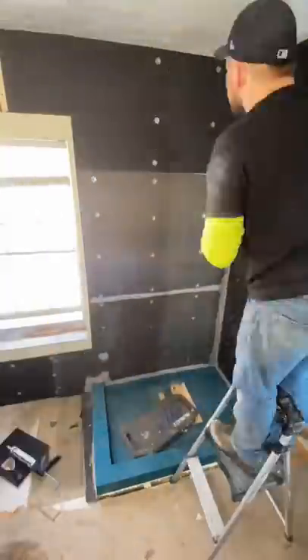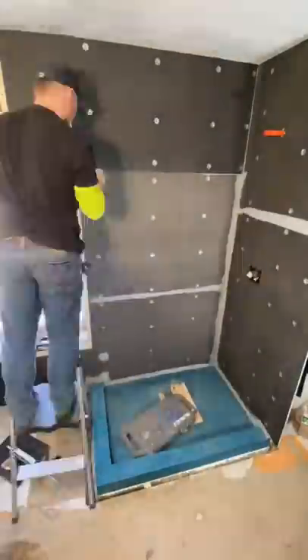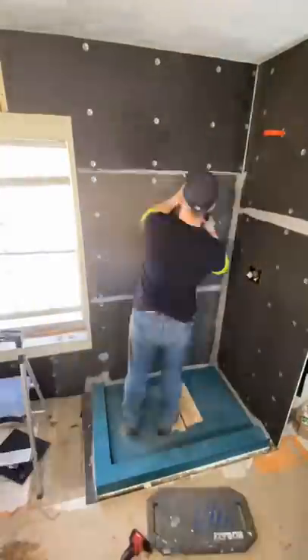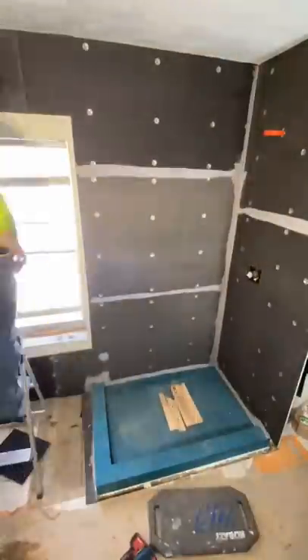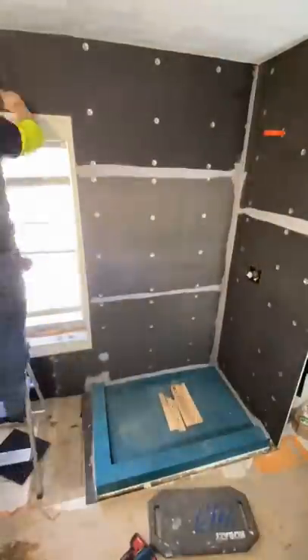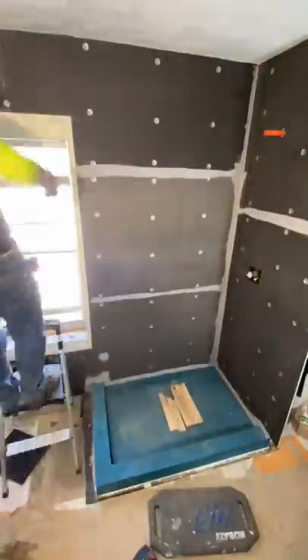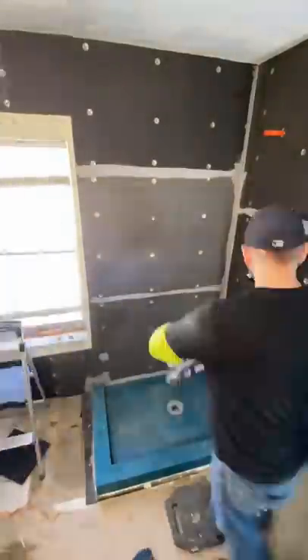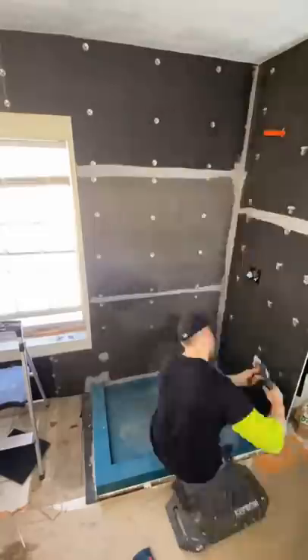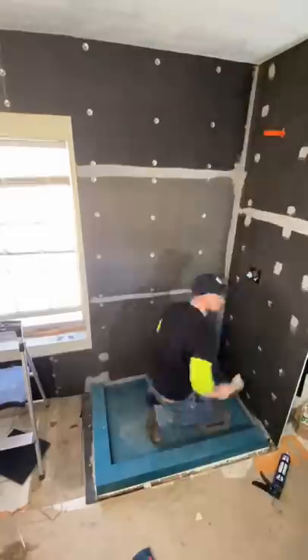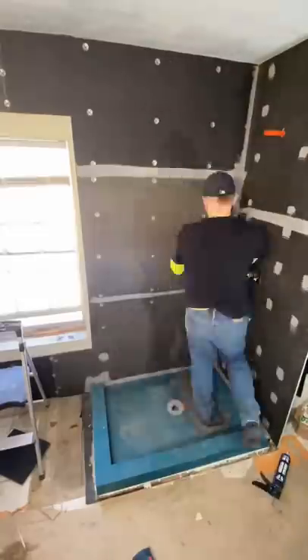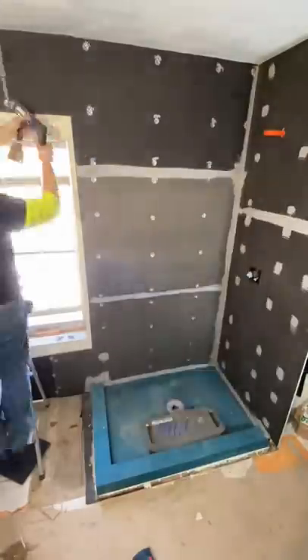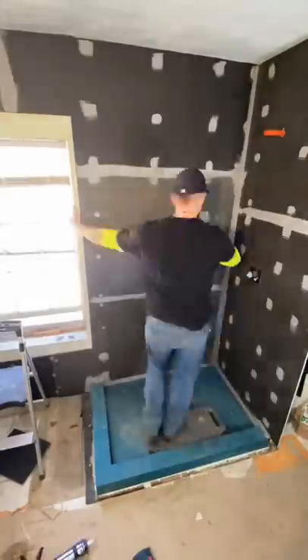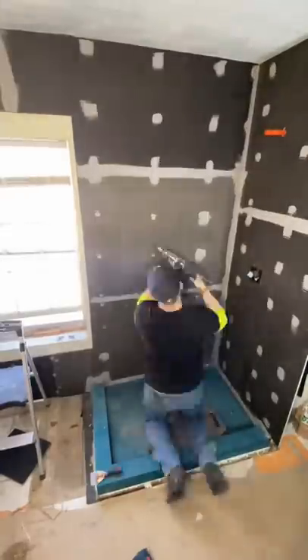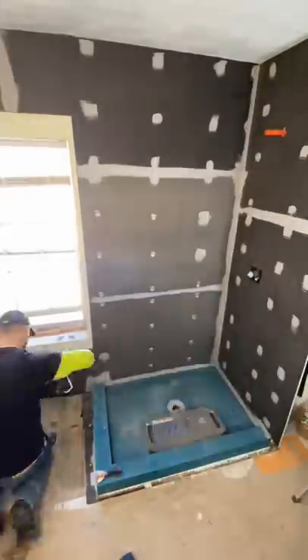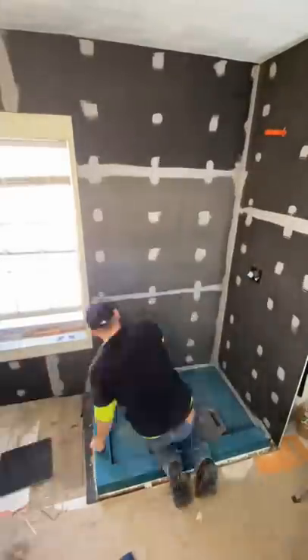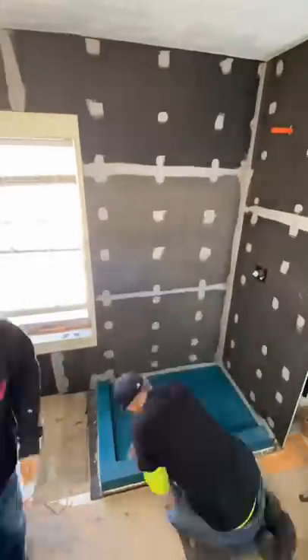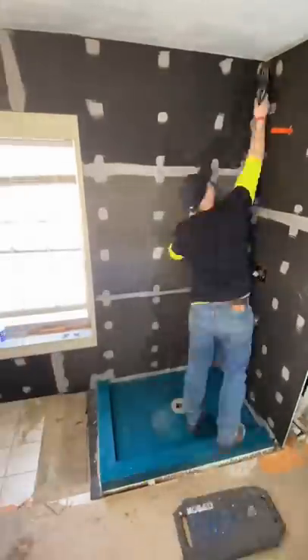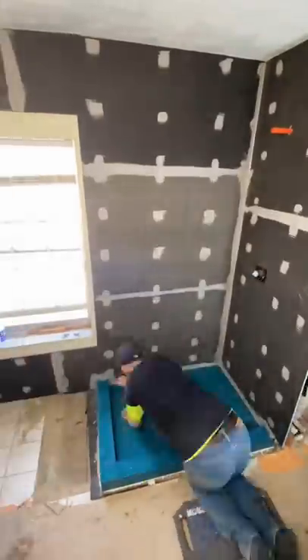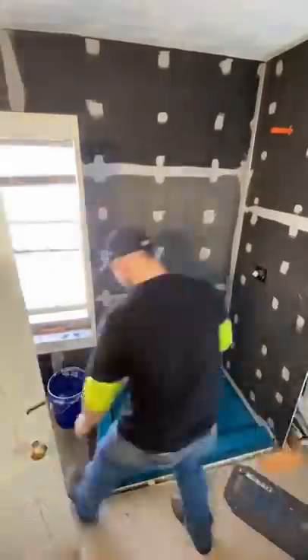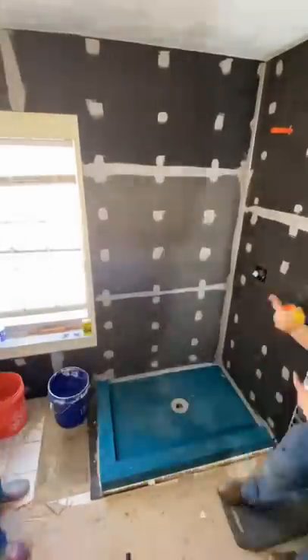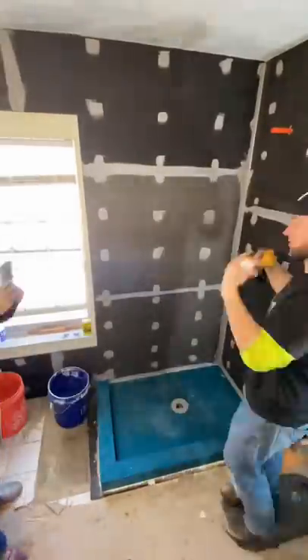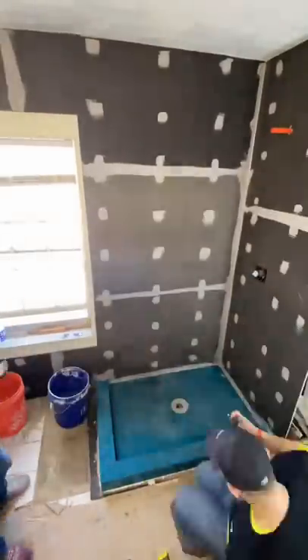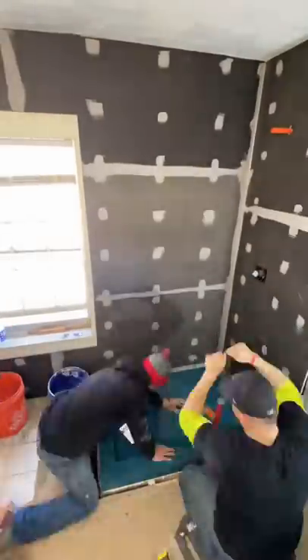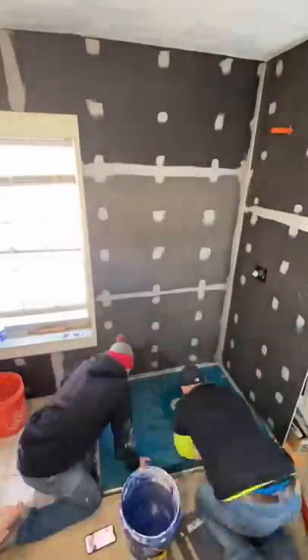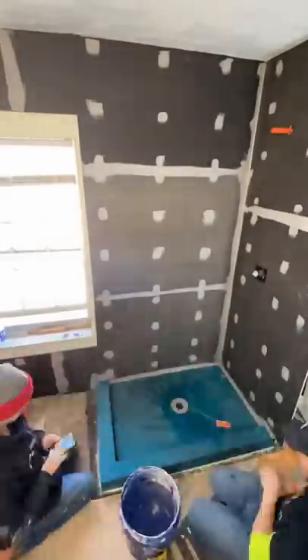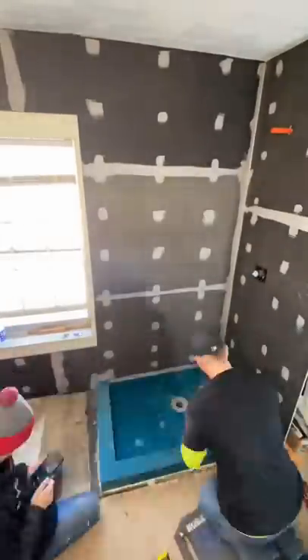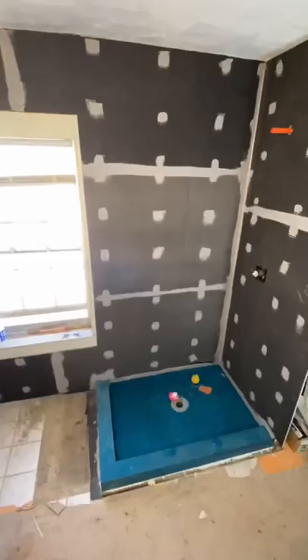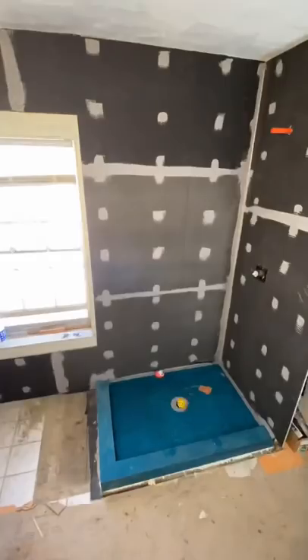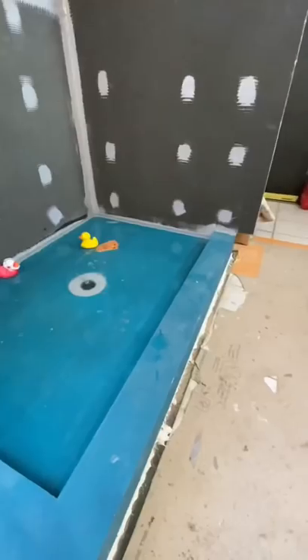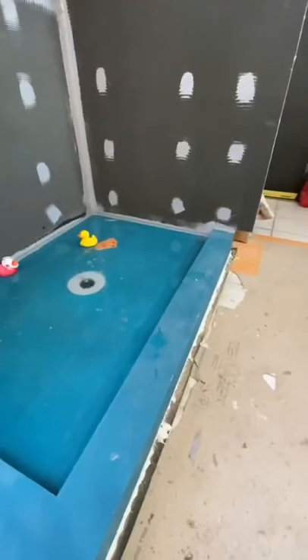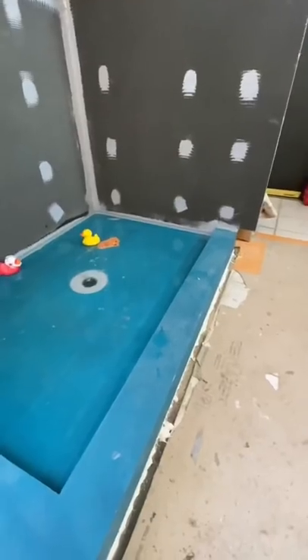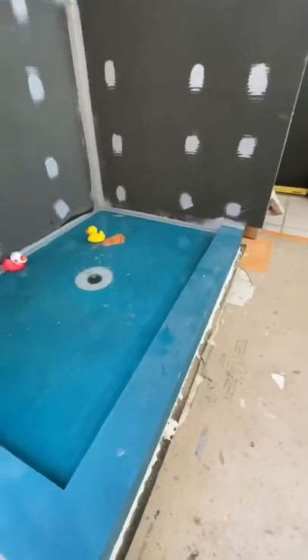First thing you do is you install your shower pan, then you do your walls, and then you get Tony and Zeke there for a flood test.